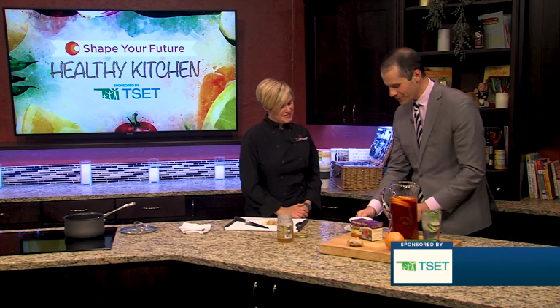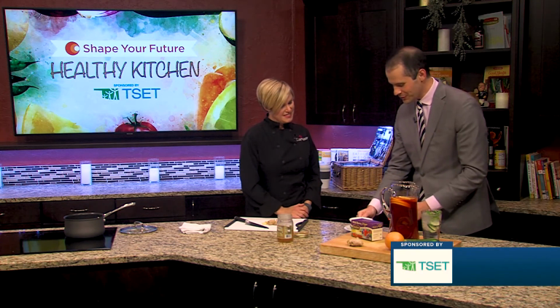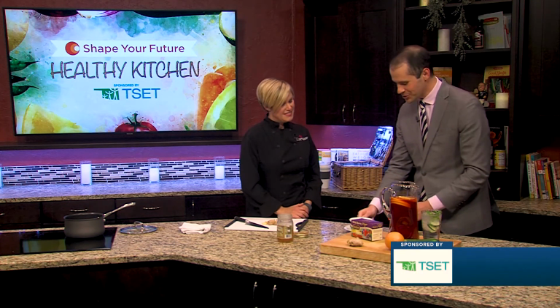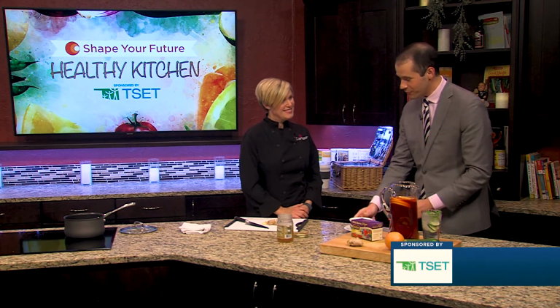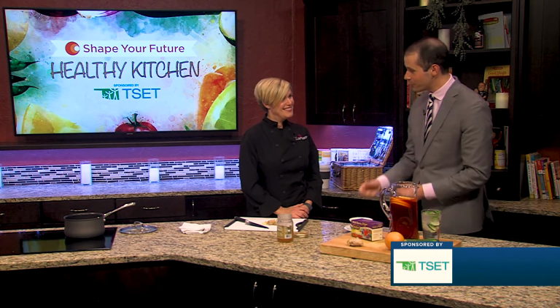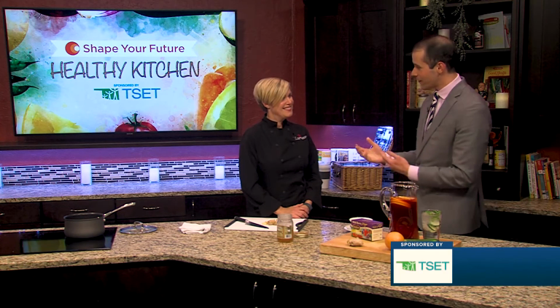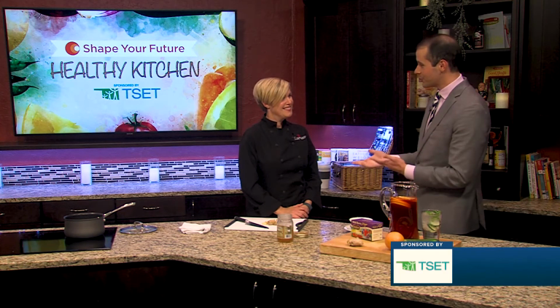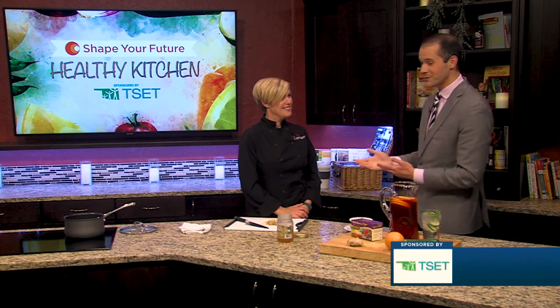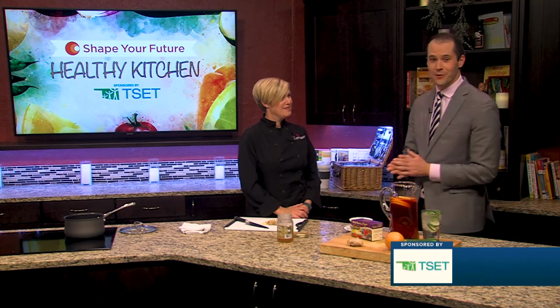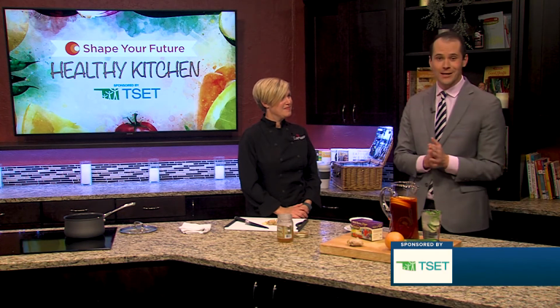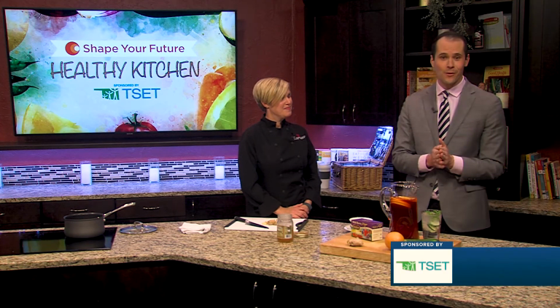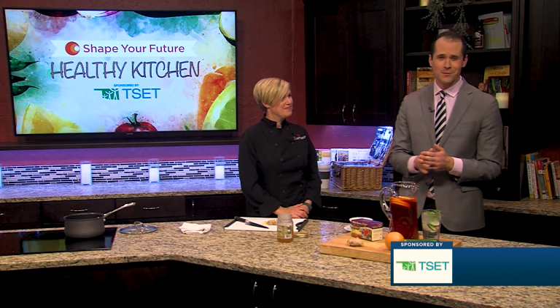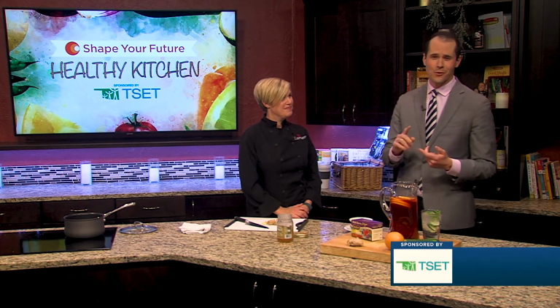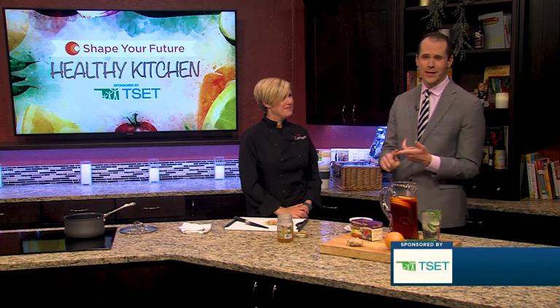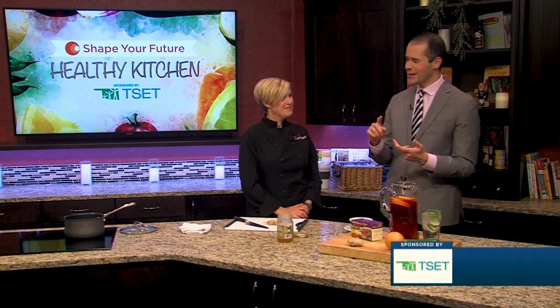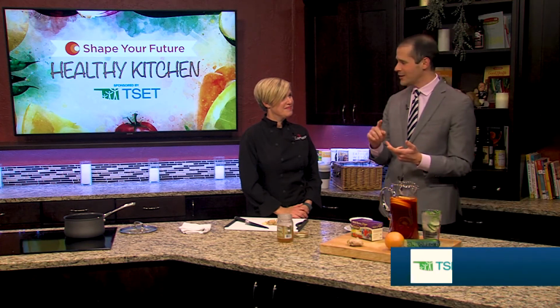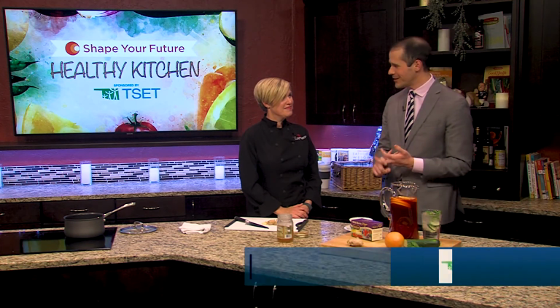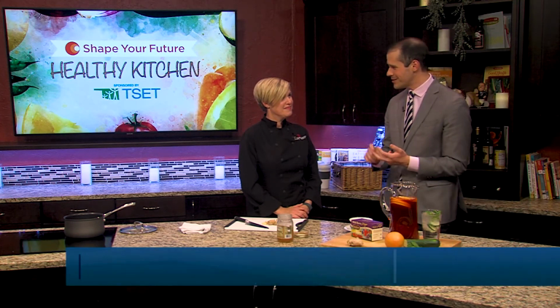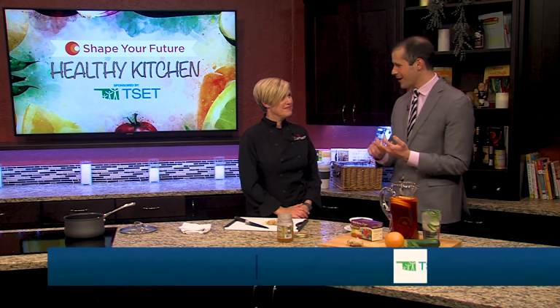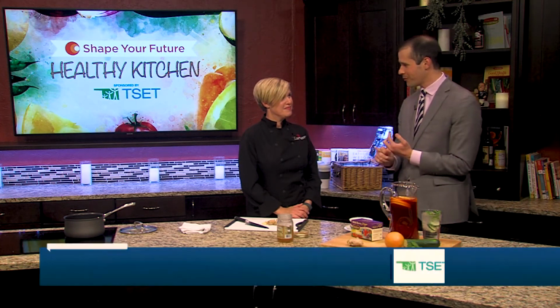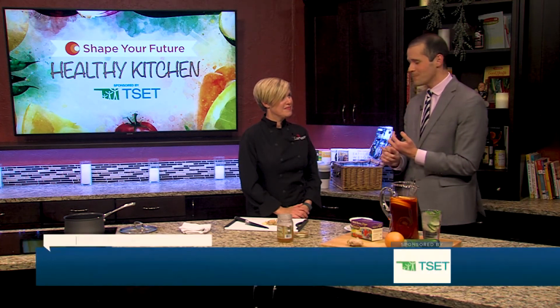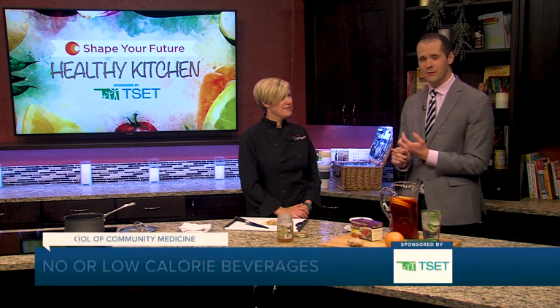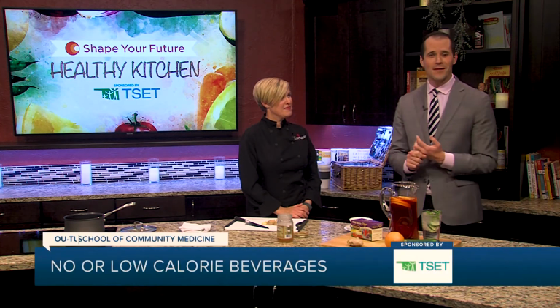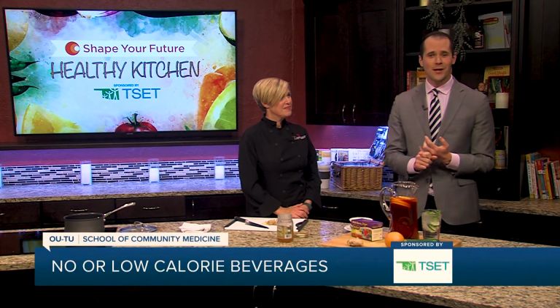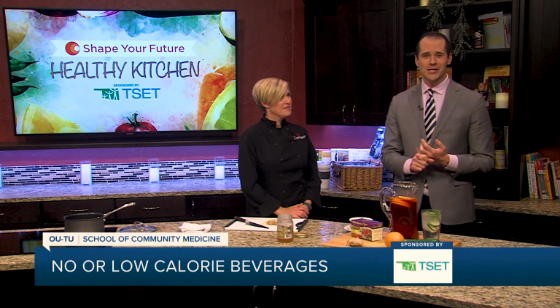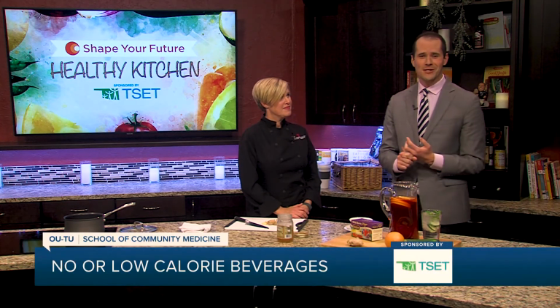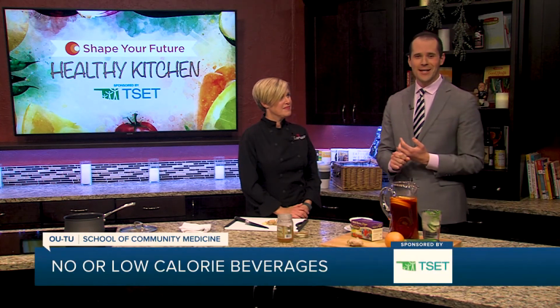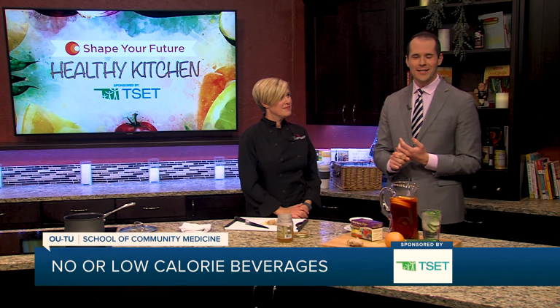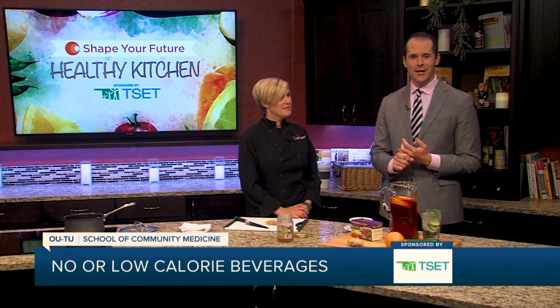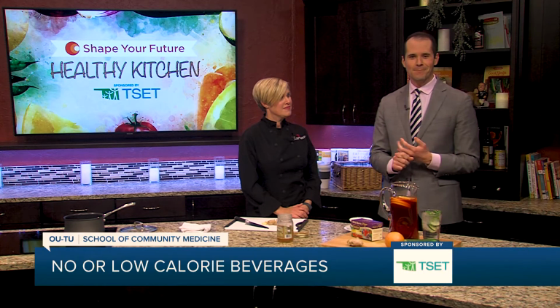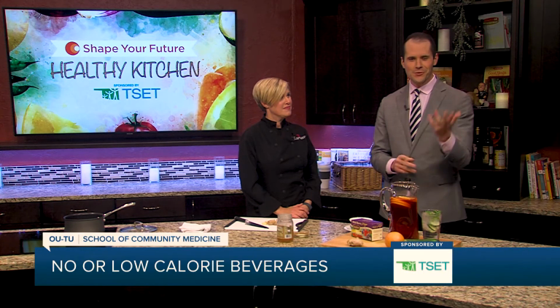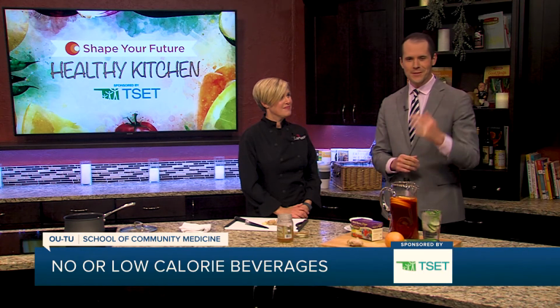Well, thank you so much, Chef. And if you want to find this recipe or any other recipe — they're quick, they're easy, they're healthy — you can find that on KJRH.com. Thanks for joining us.